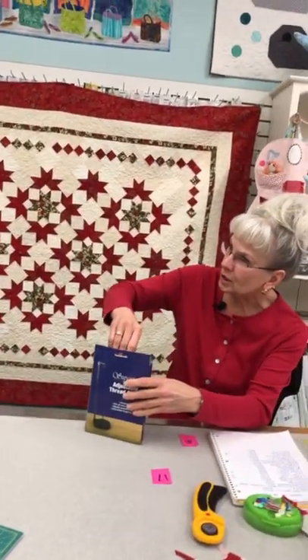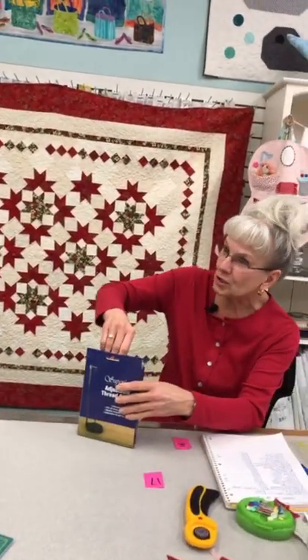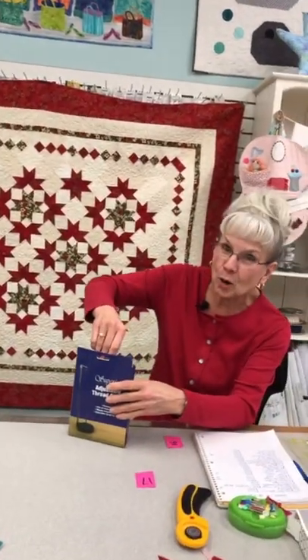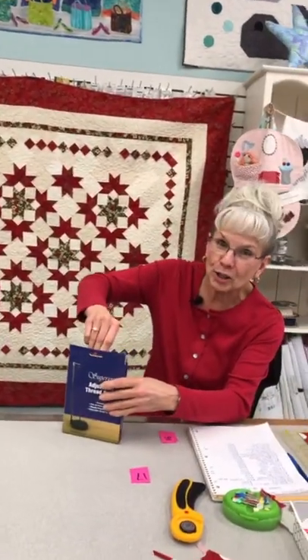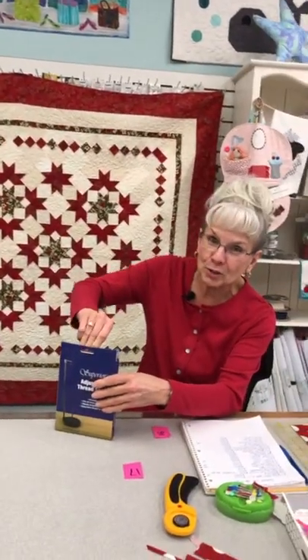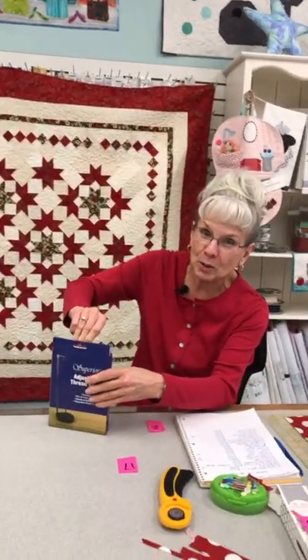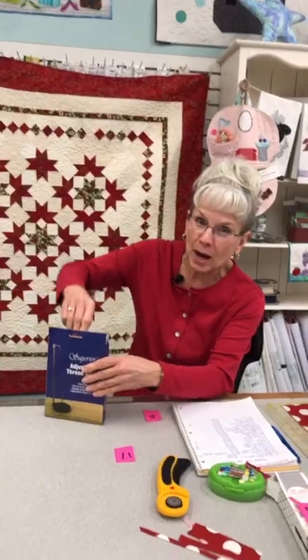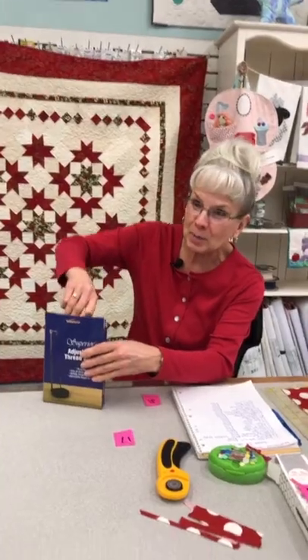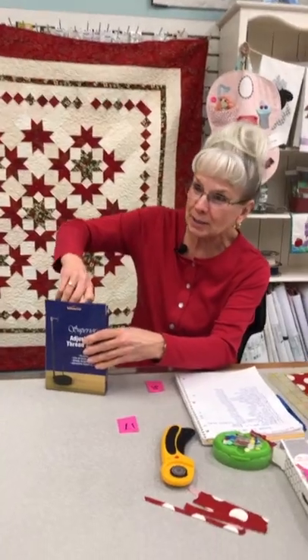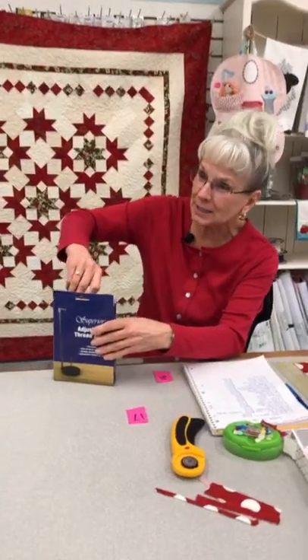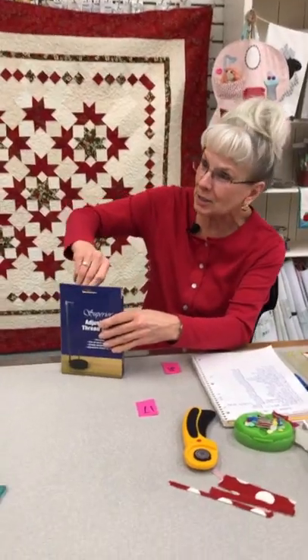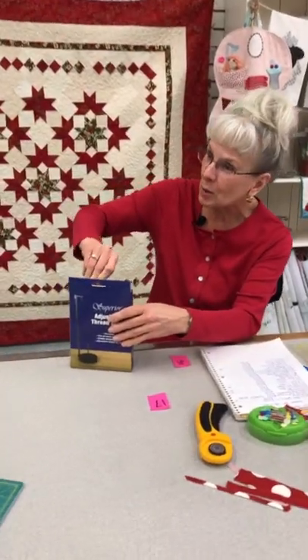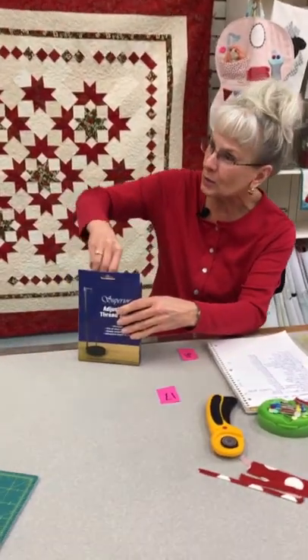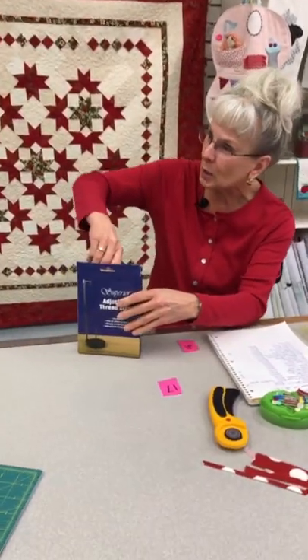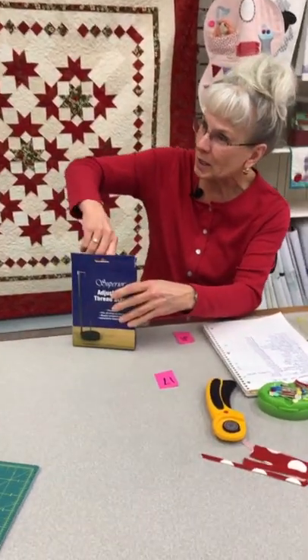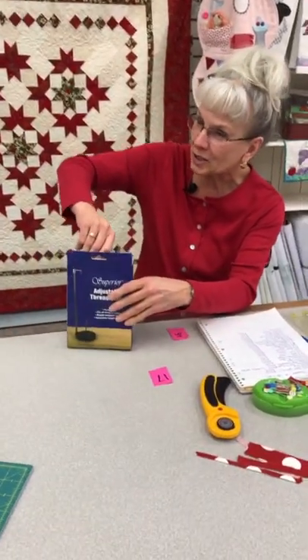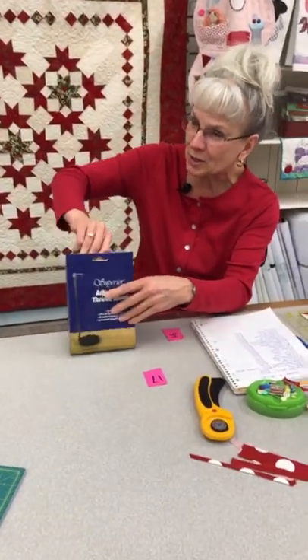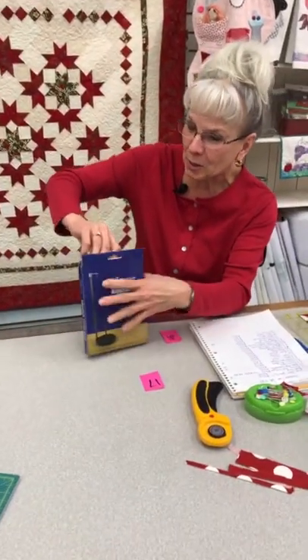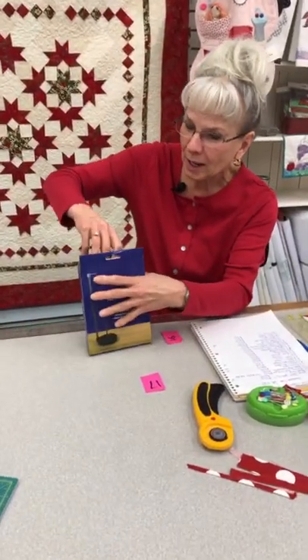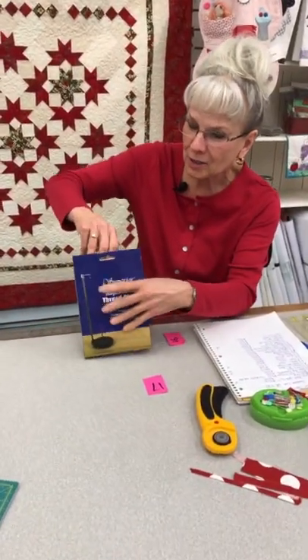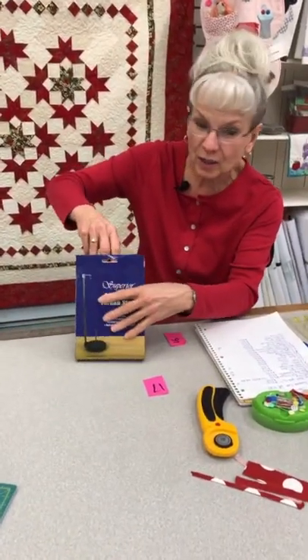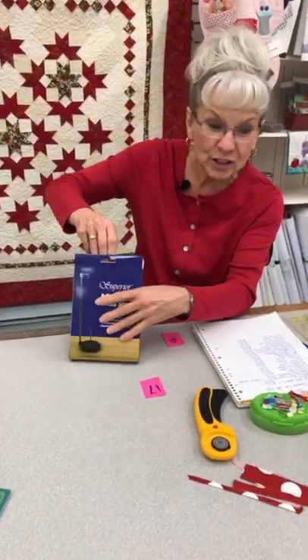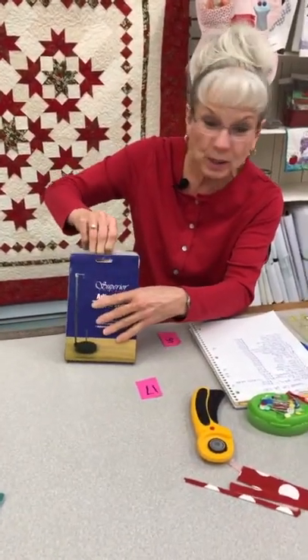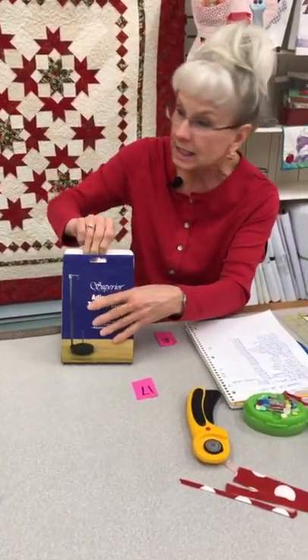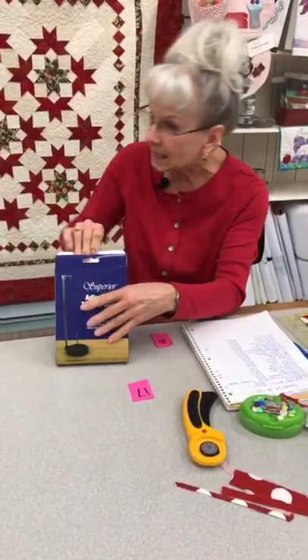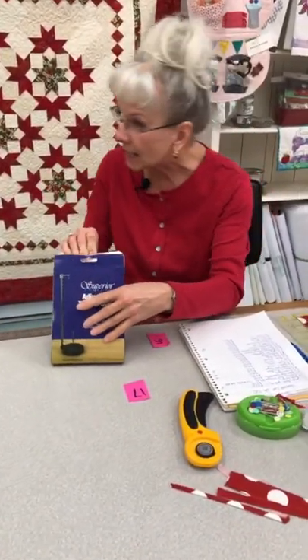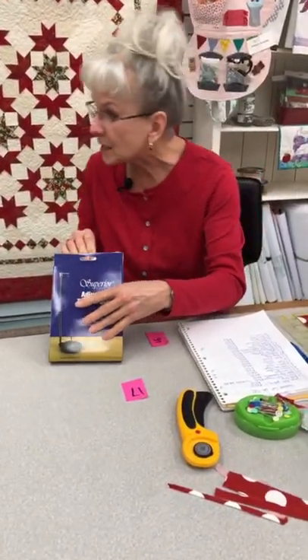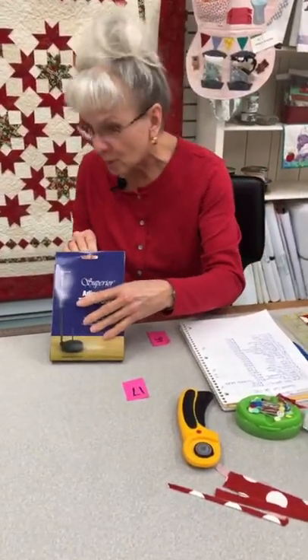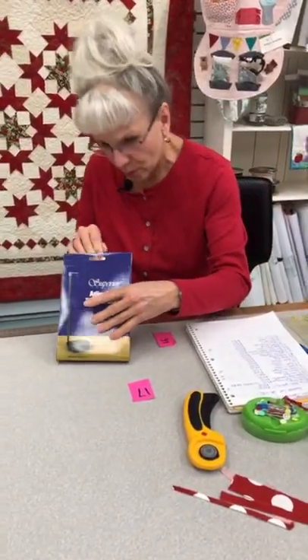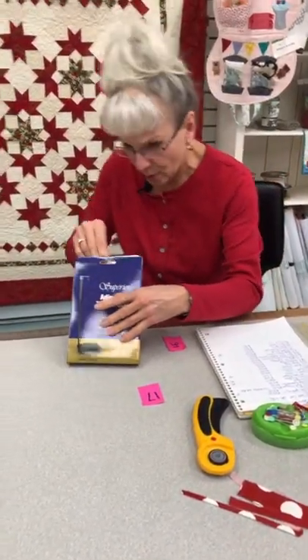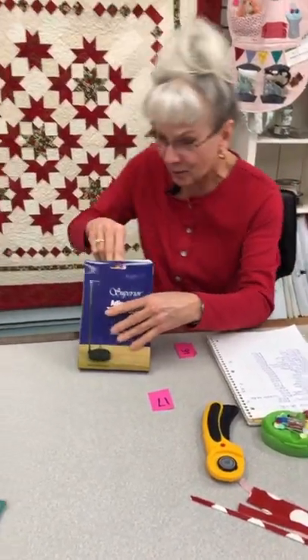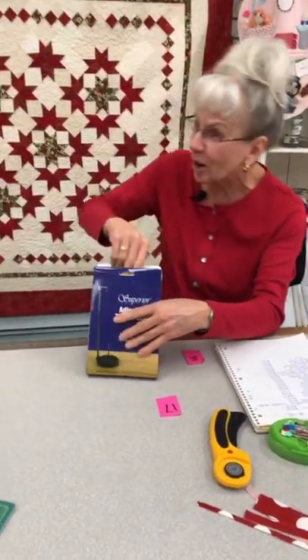And then you really need that seam ripper we've got!